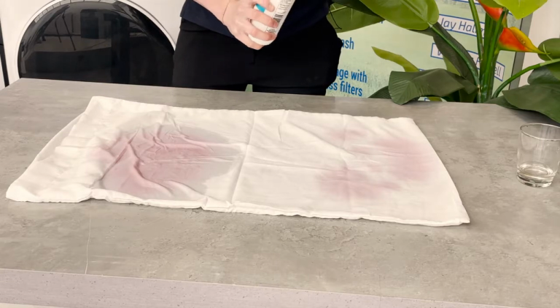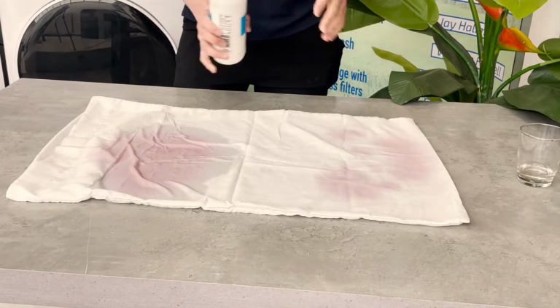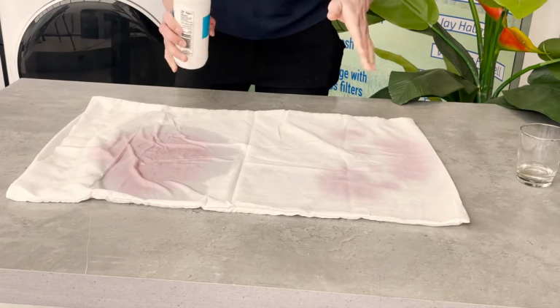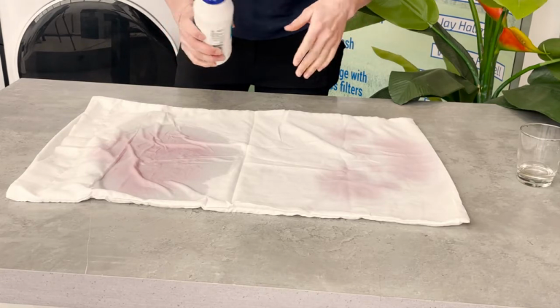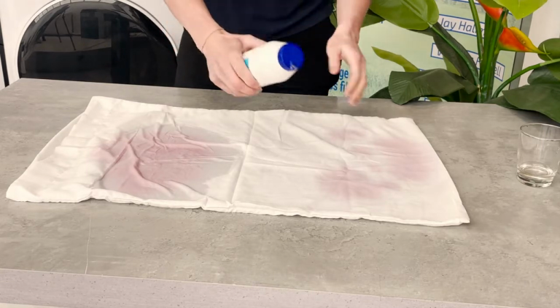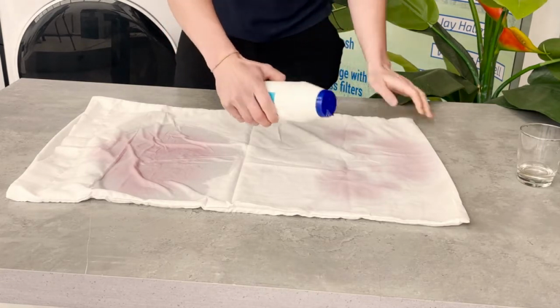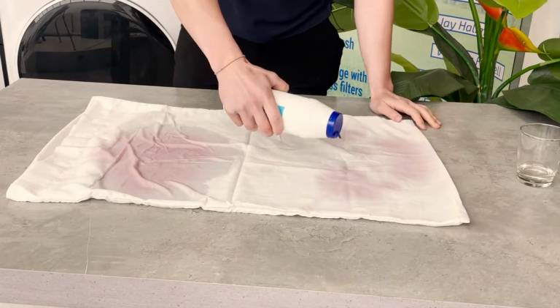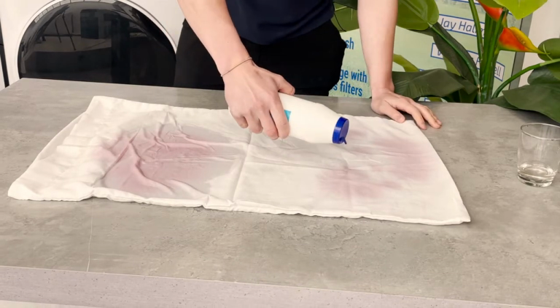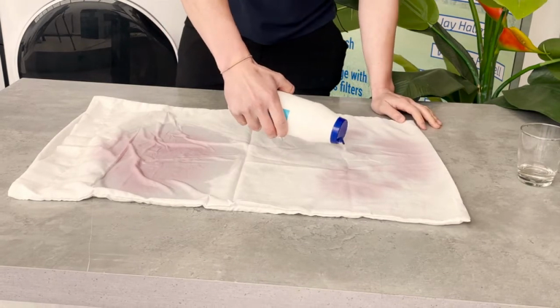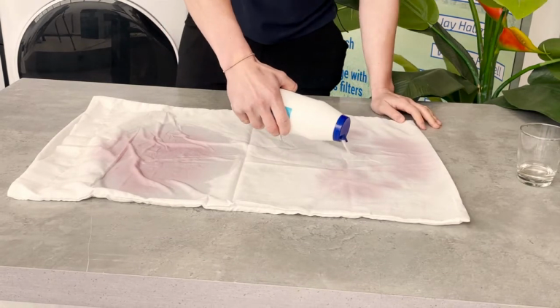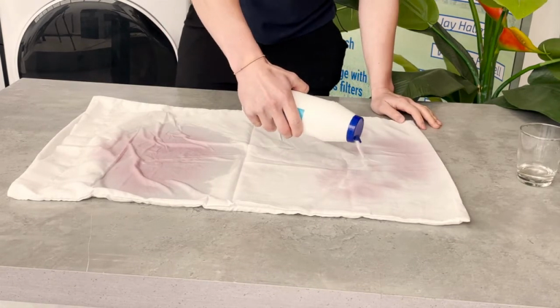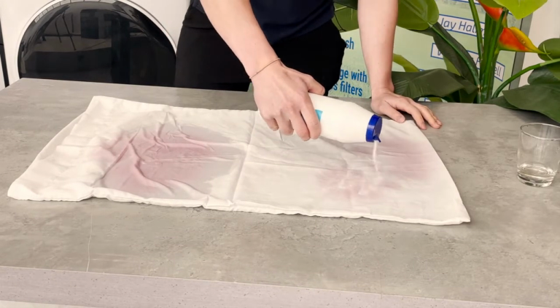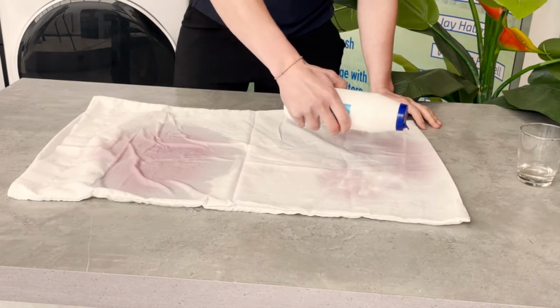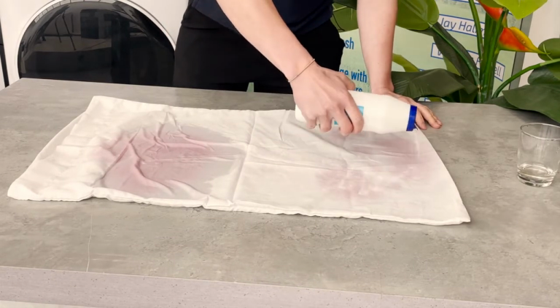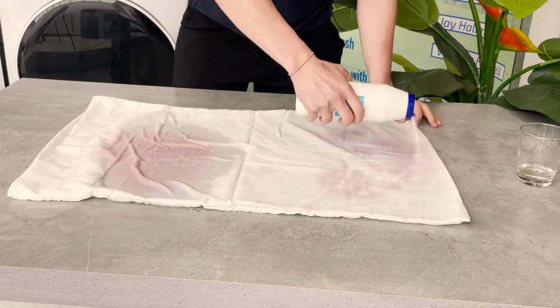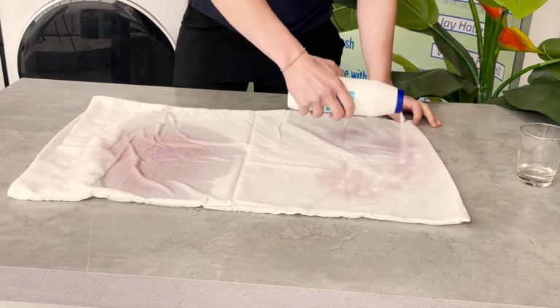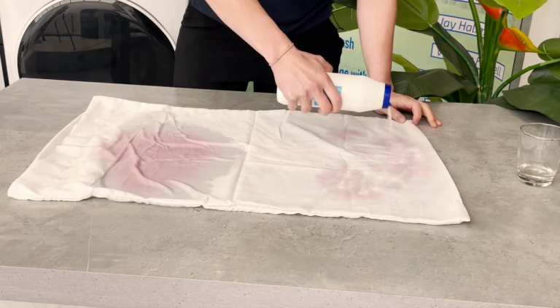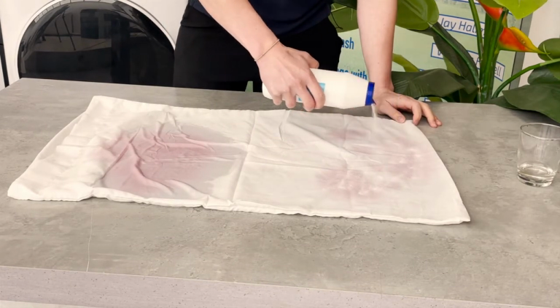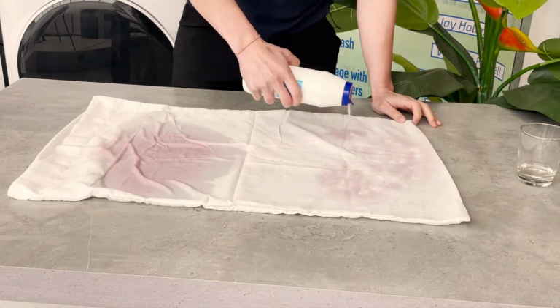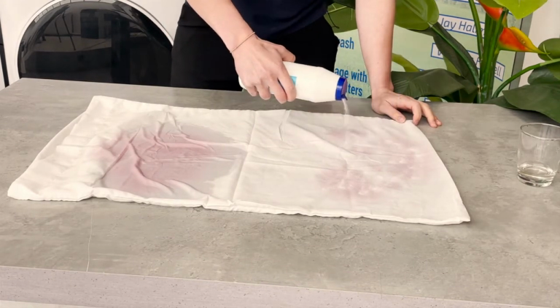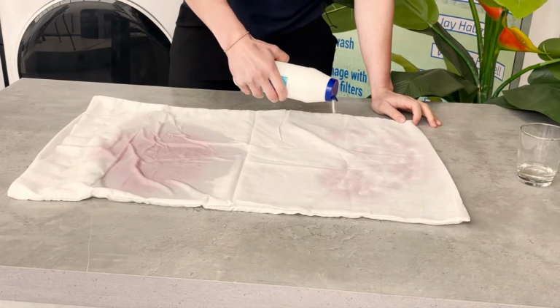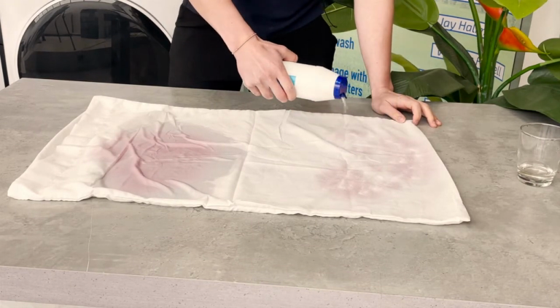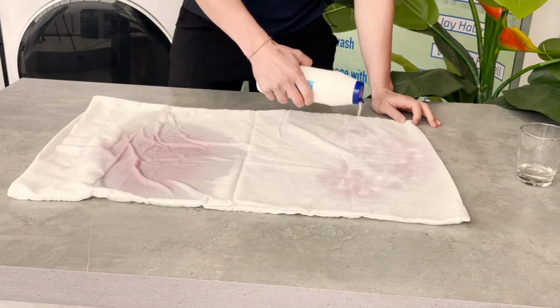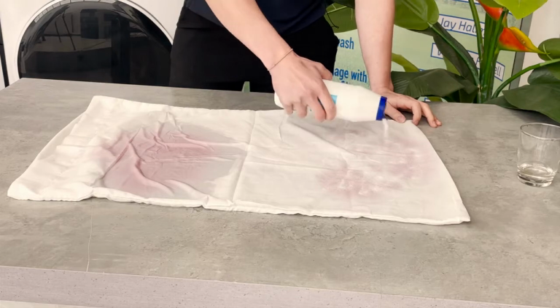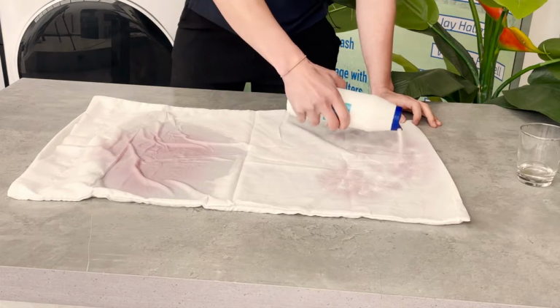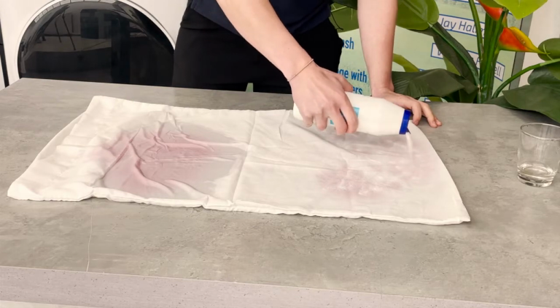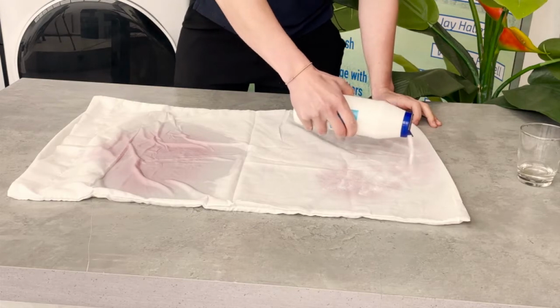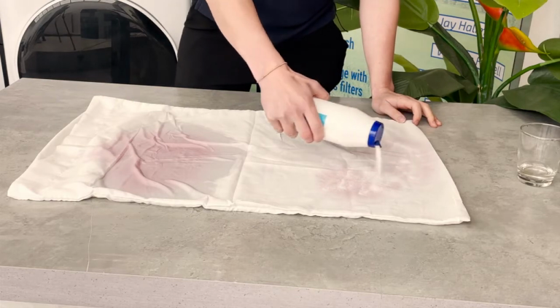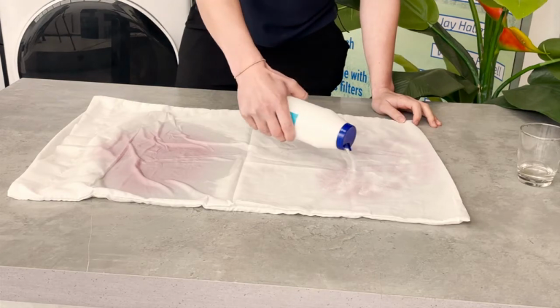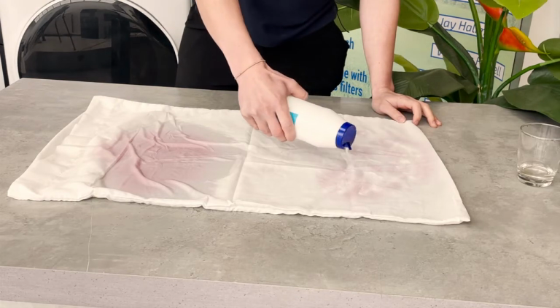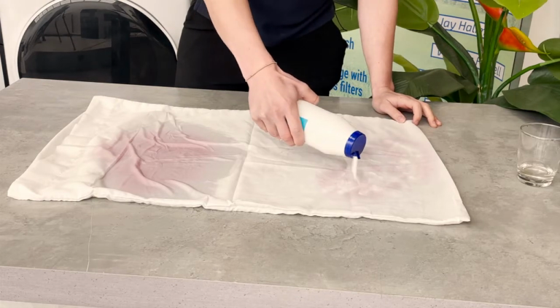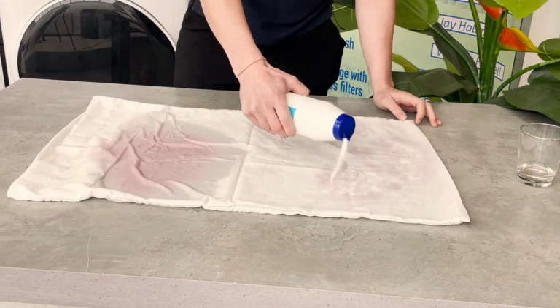I've done the stains a bit so they look a bit different so we can see which ones work the best. I'm just going to pour it on, rub it in, and we'll see what that does.